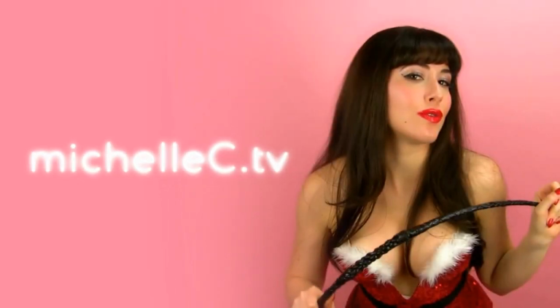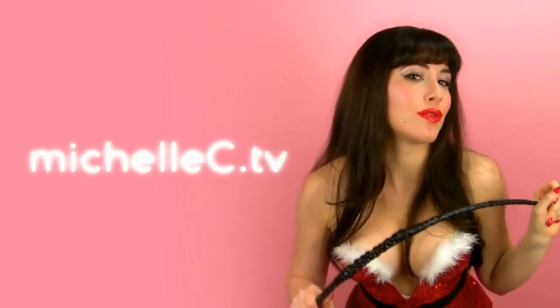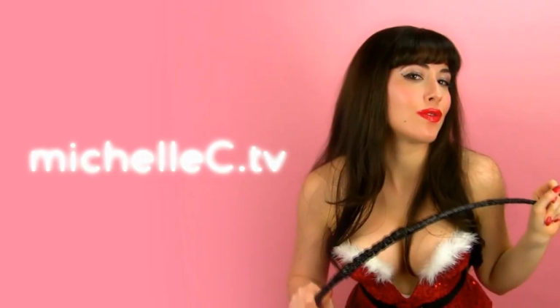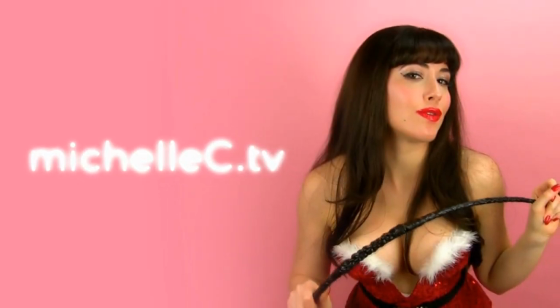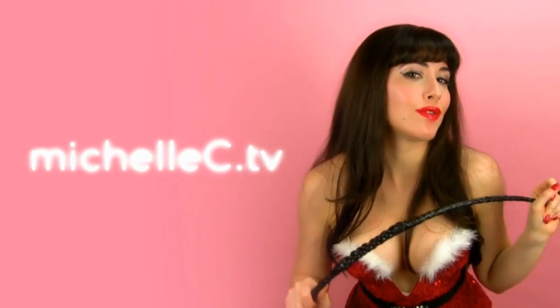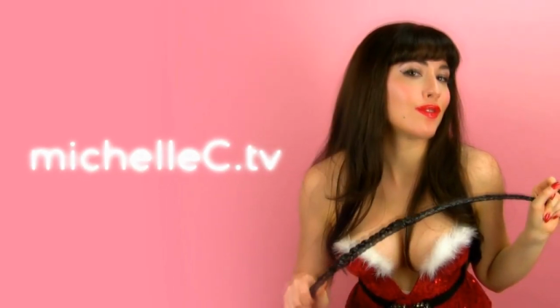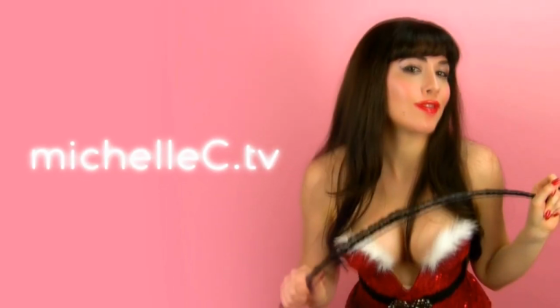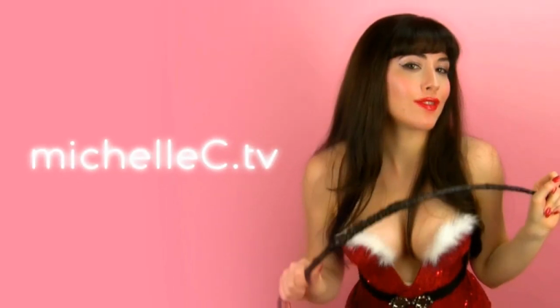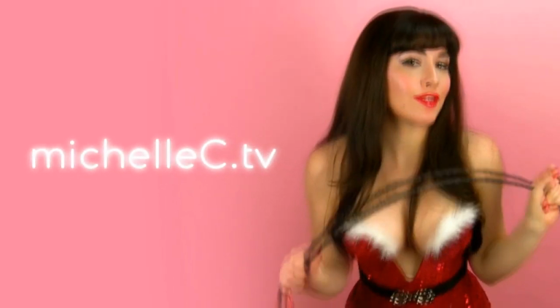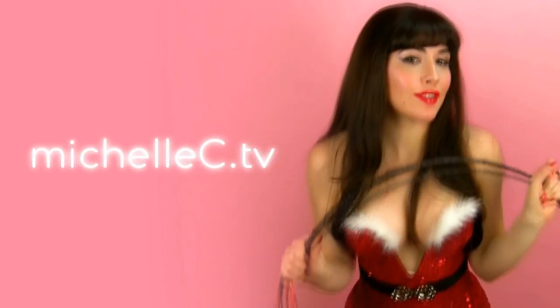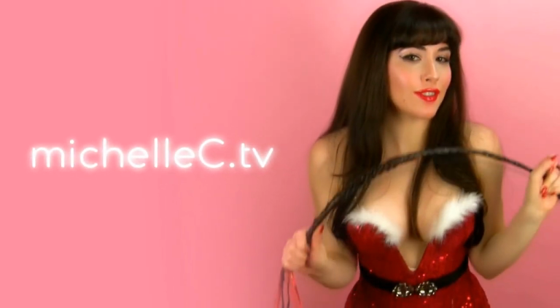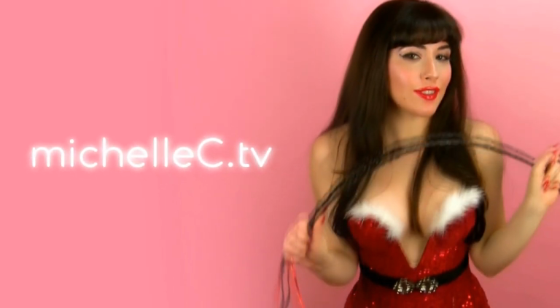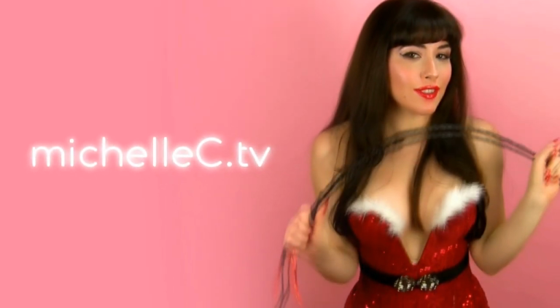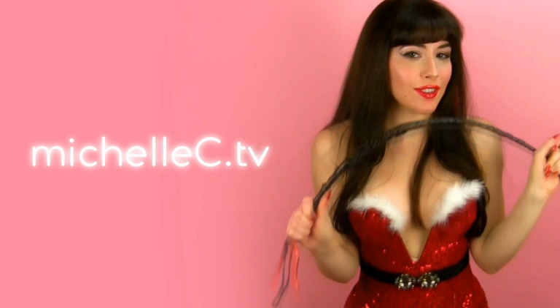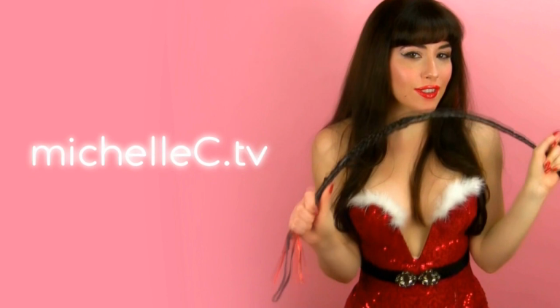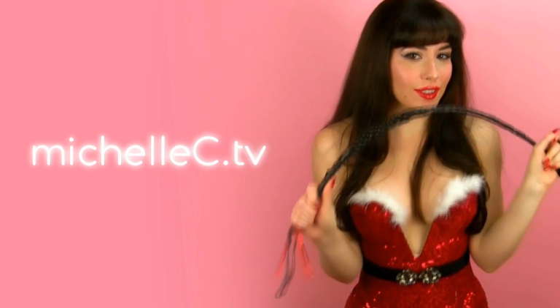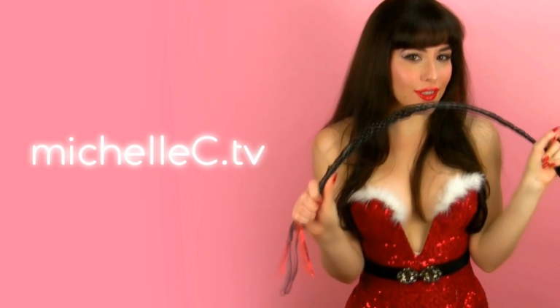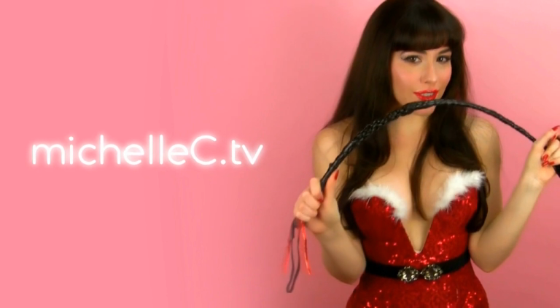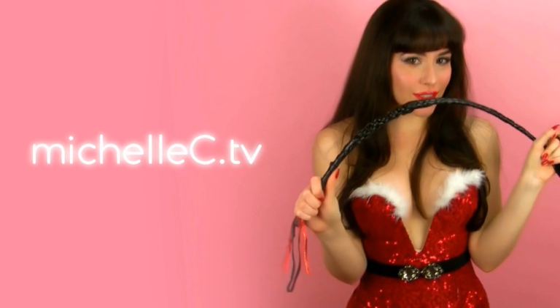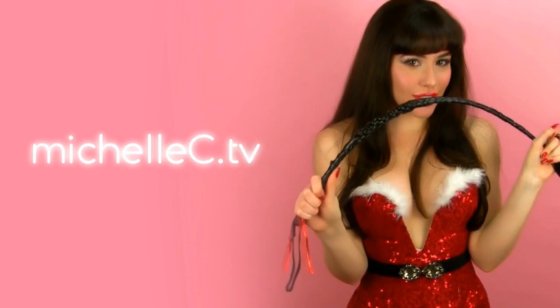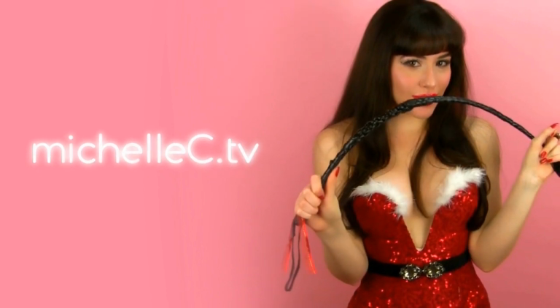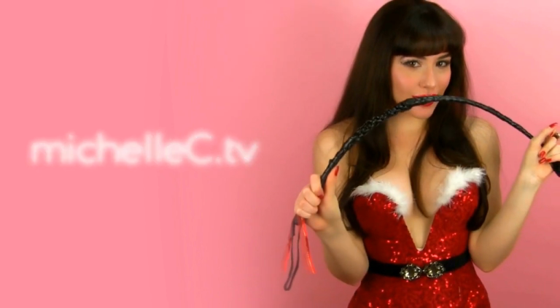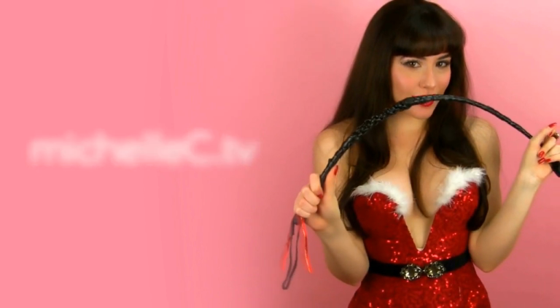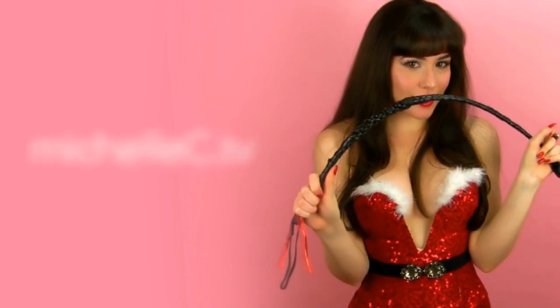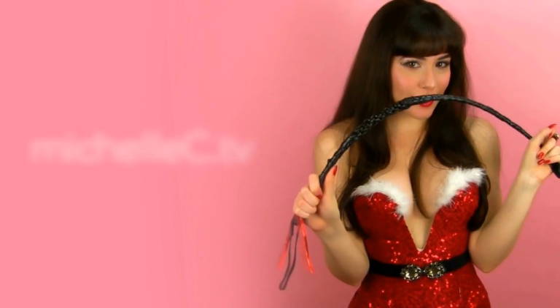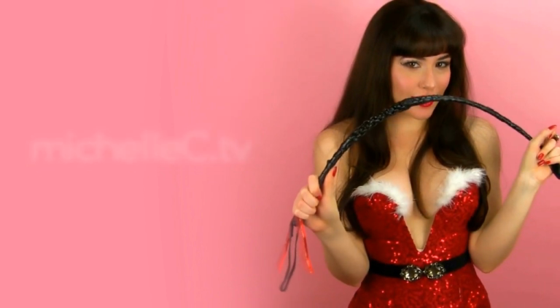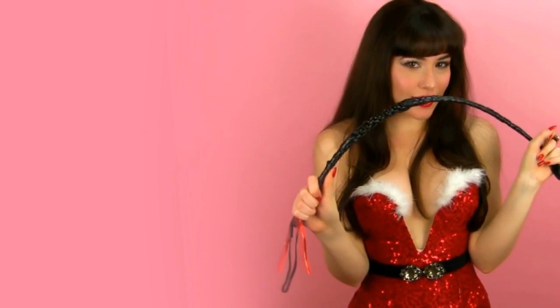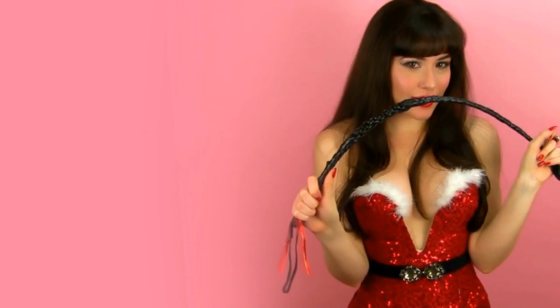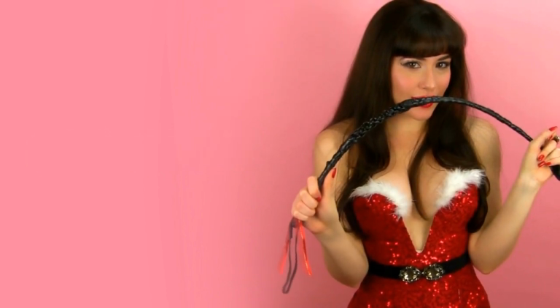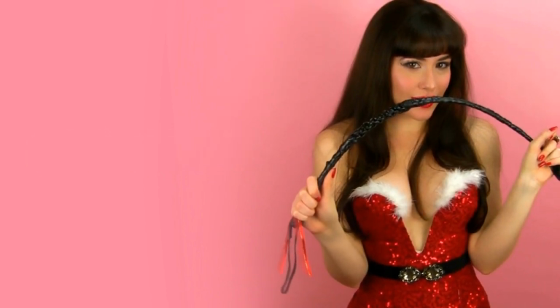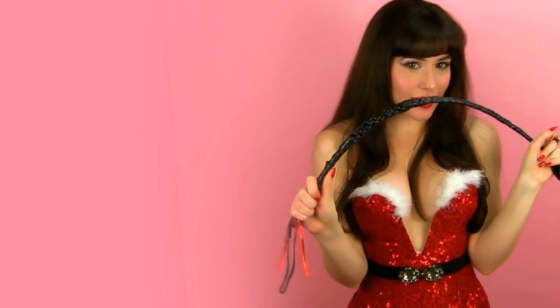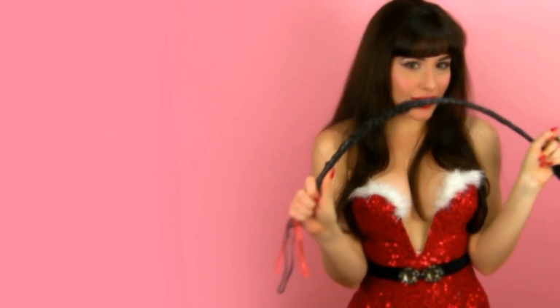Ciao for now and feel free to visit michellesi.tv. Naughty Pickle Martini.